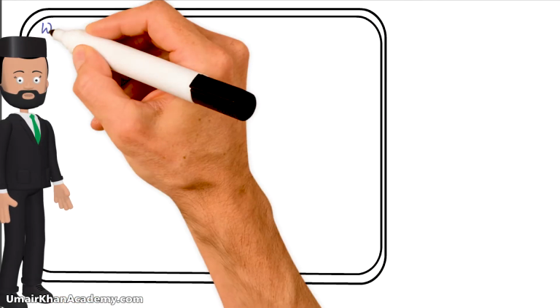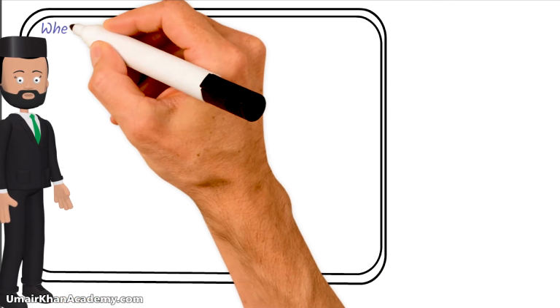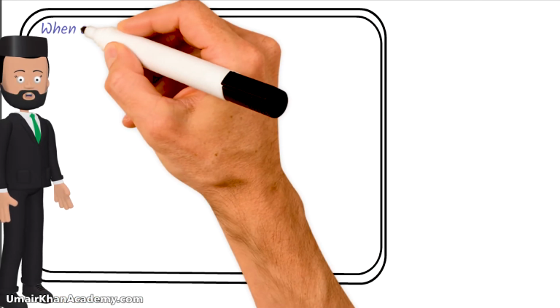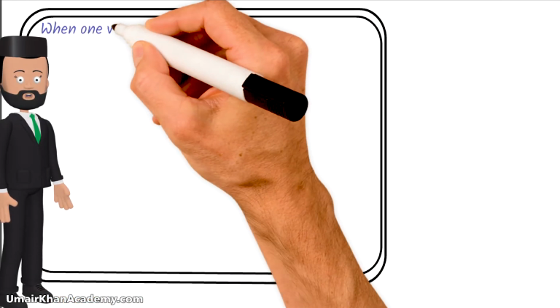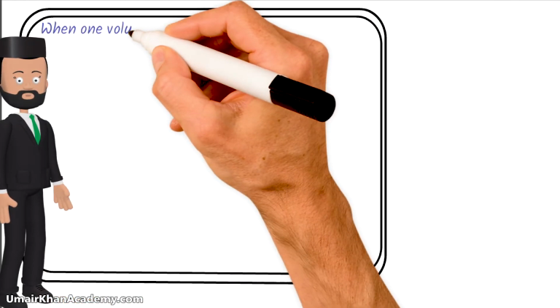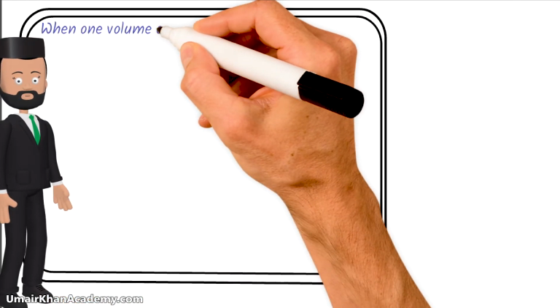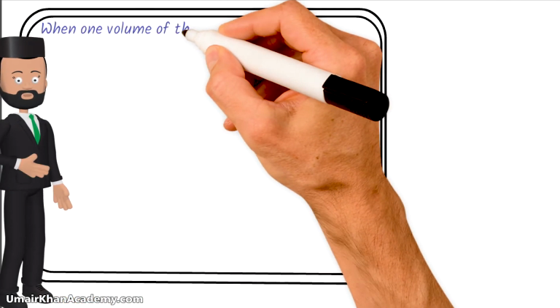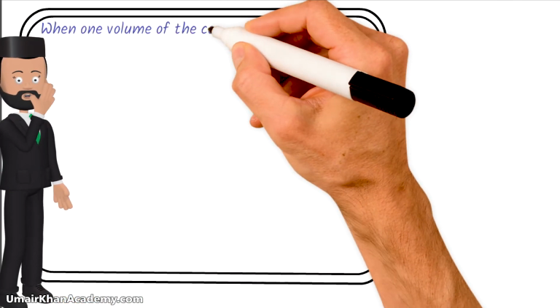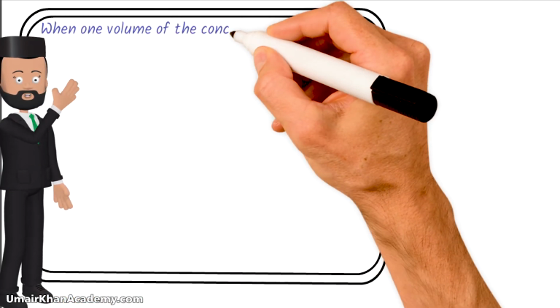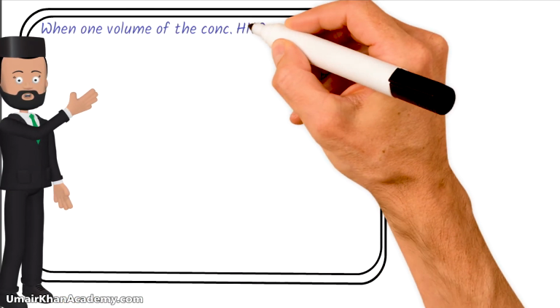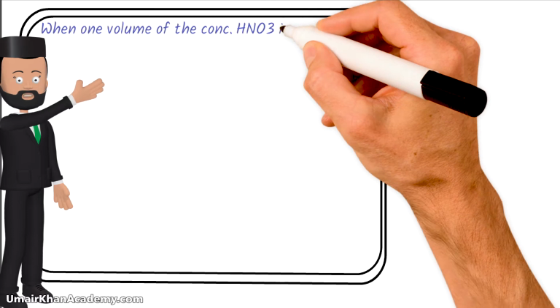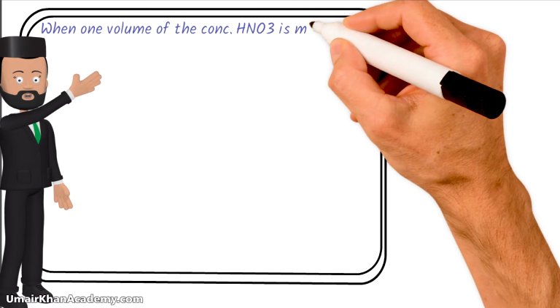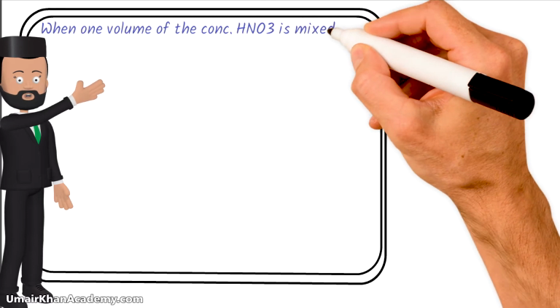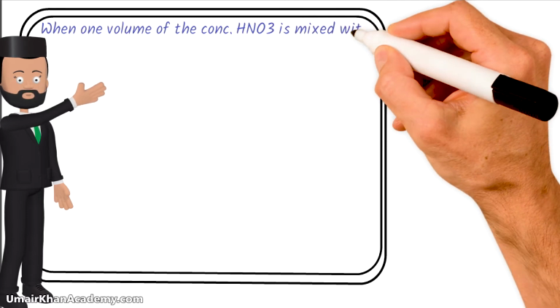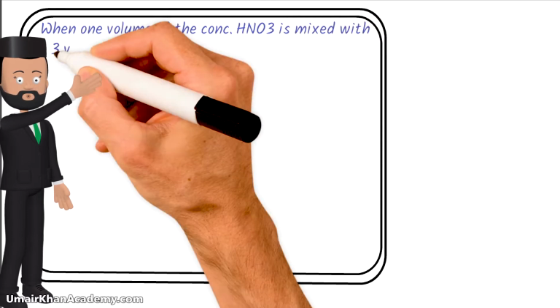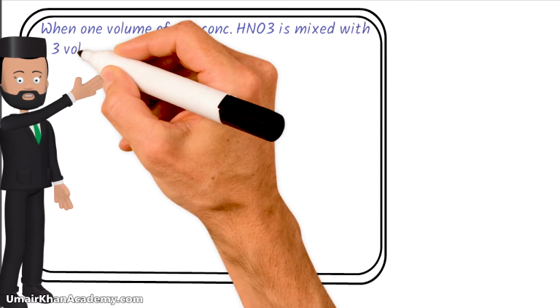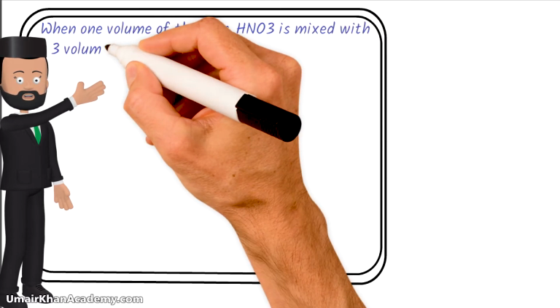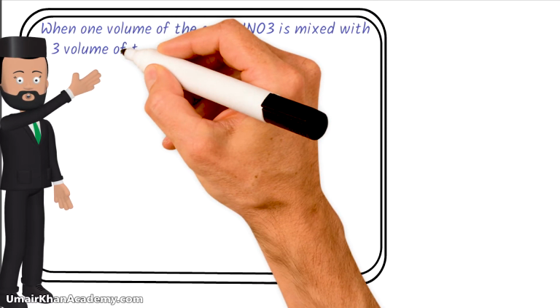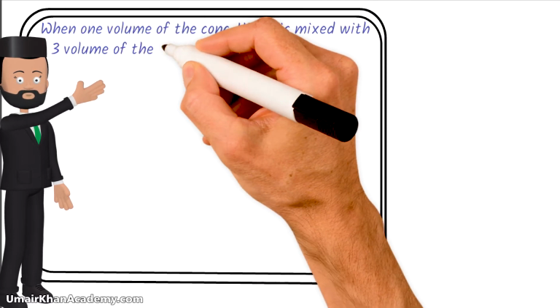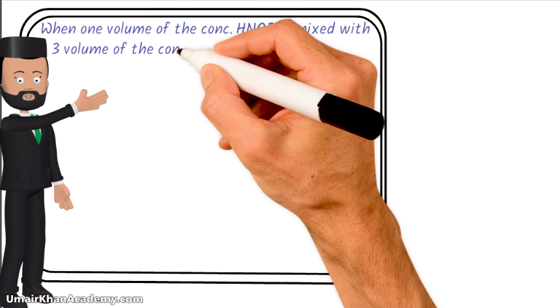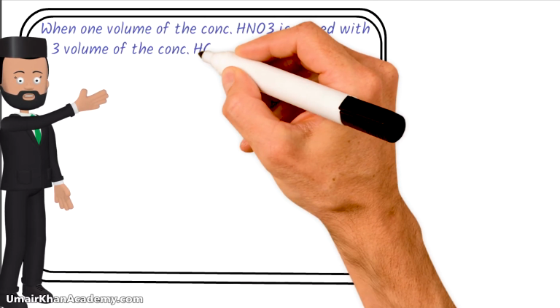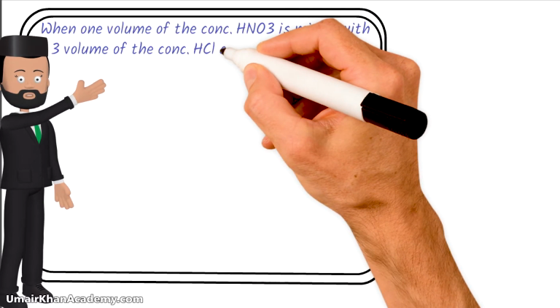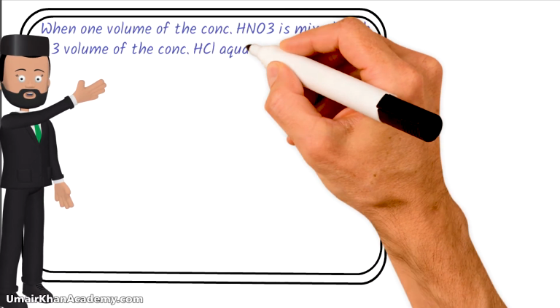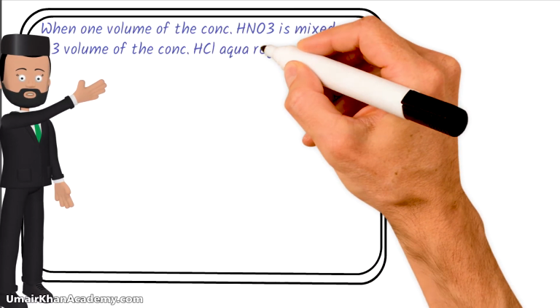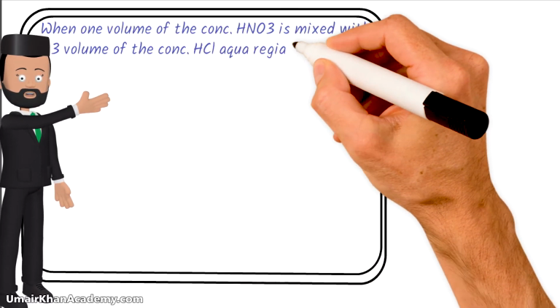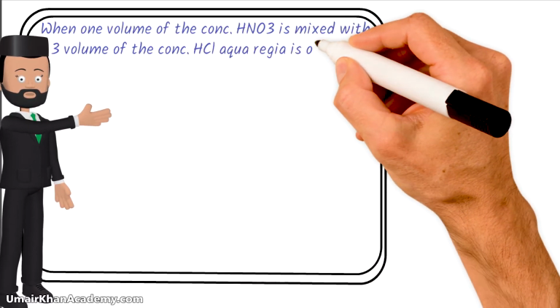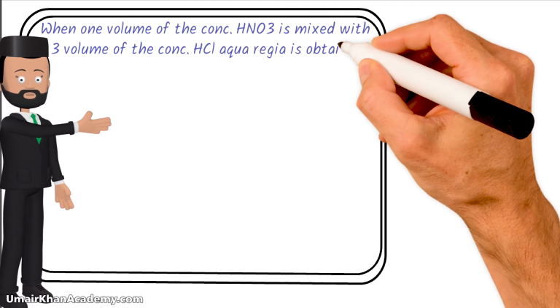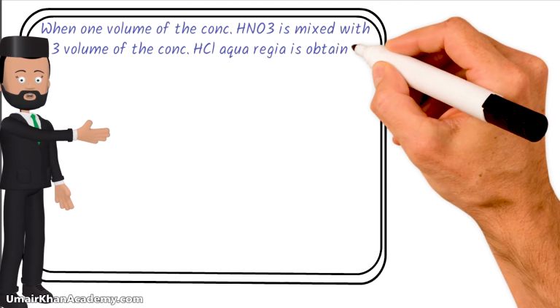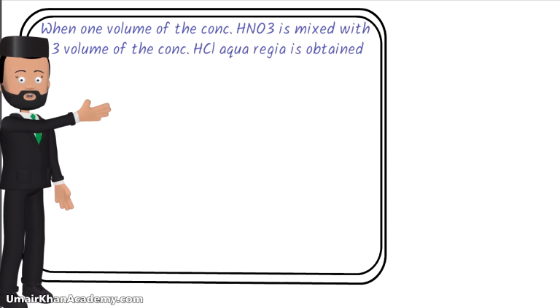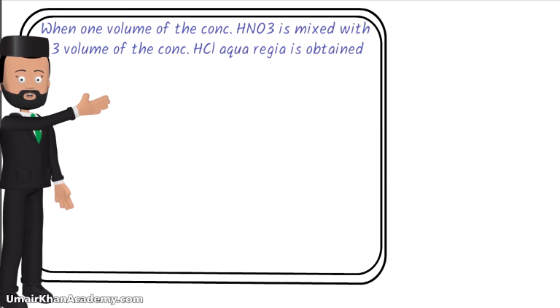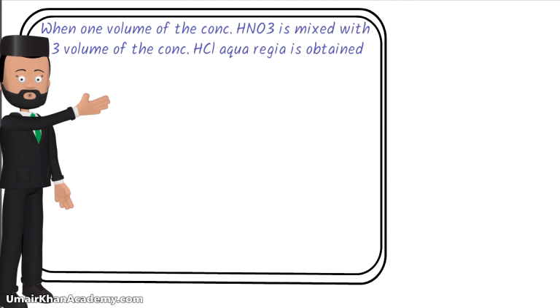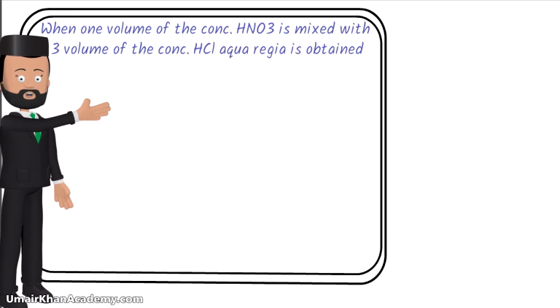When one volume of concentrated nitric acid is mixed with three volumes of concentrated HCl, aqua regia is obtained.